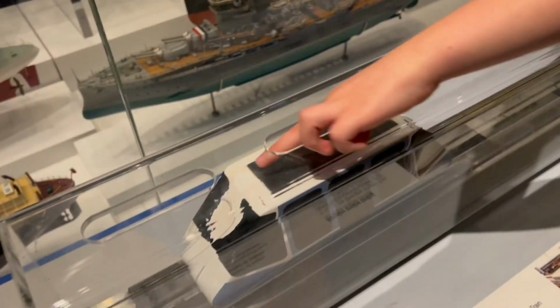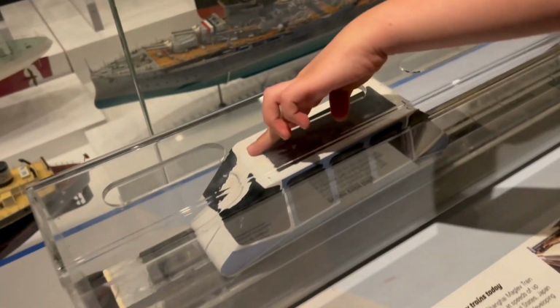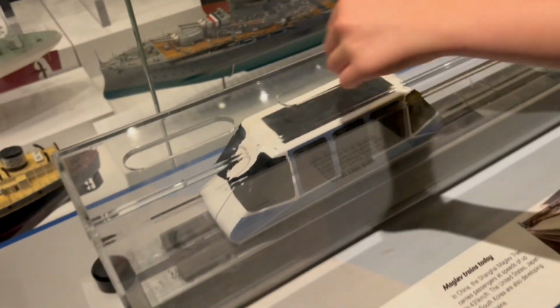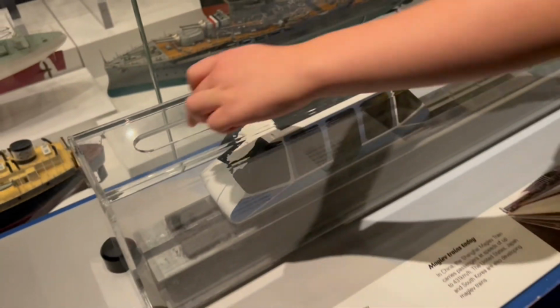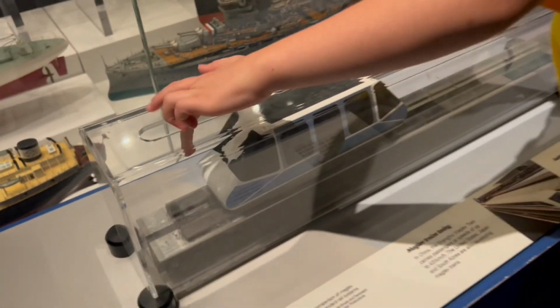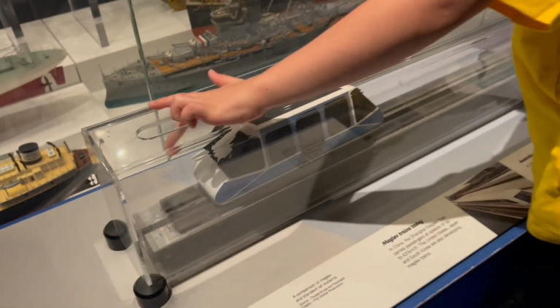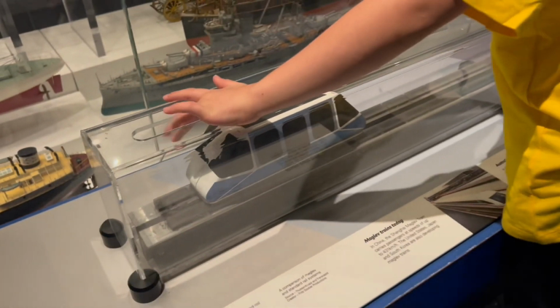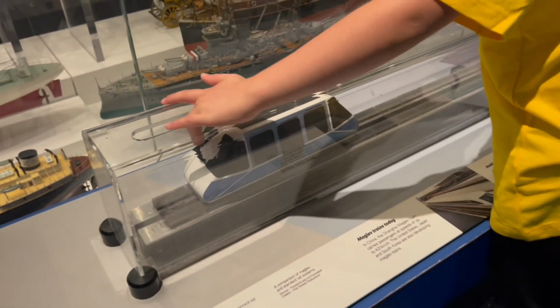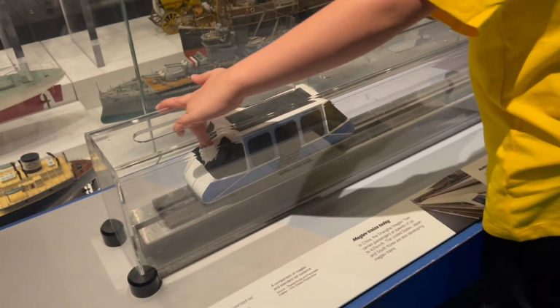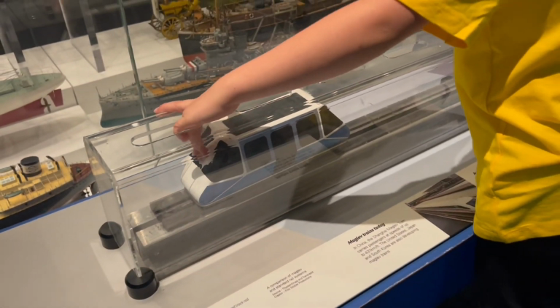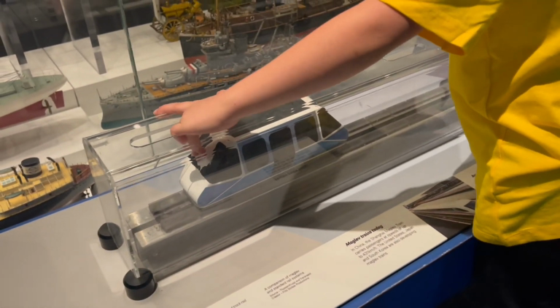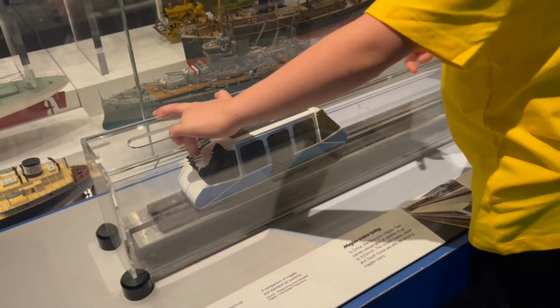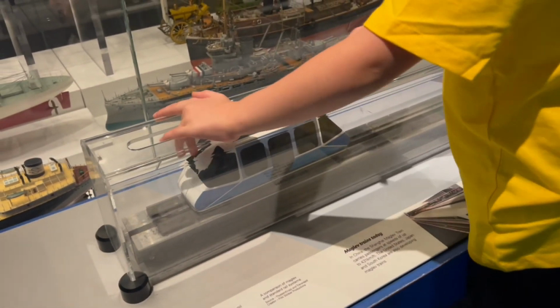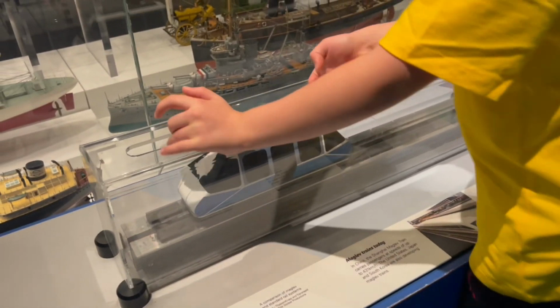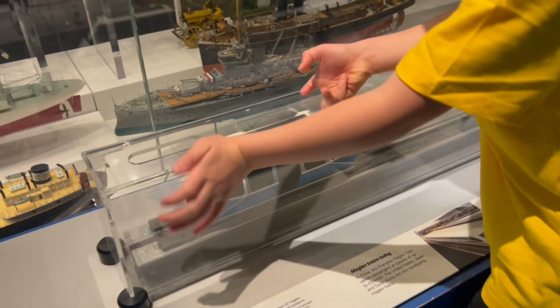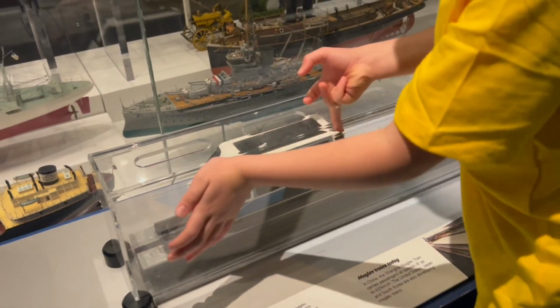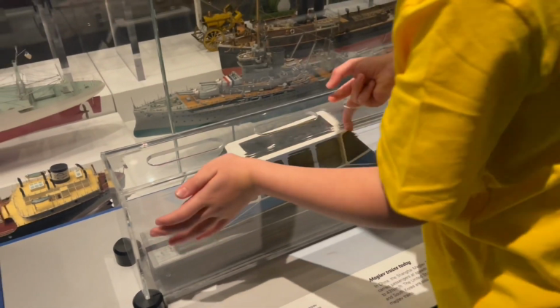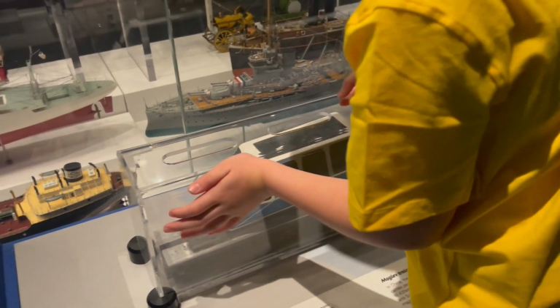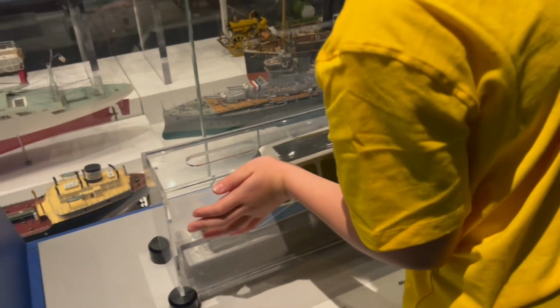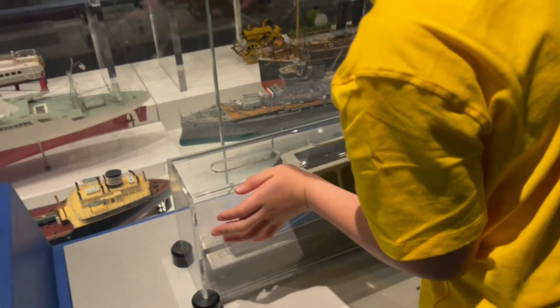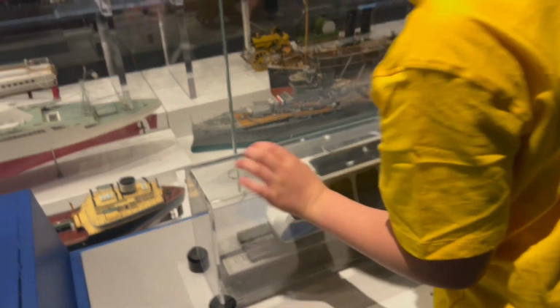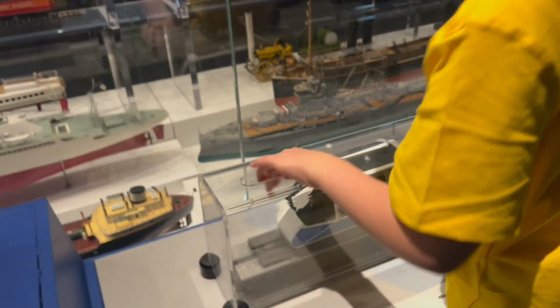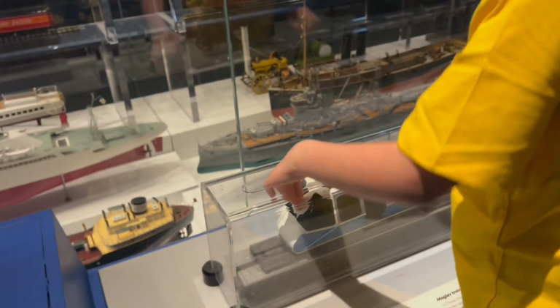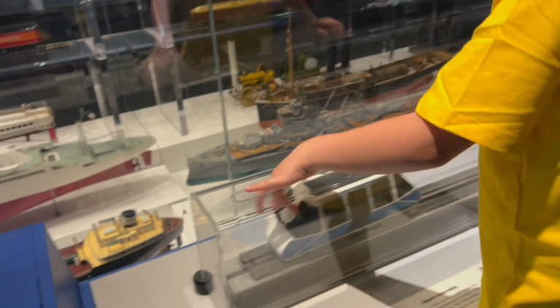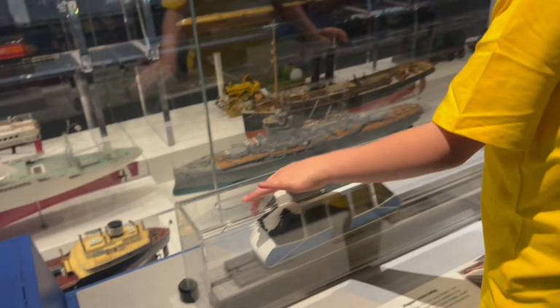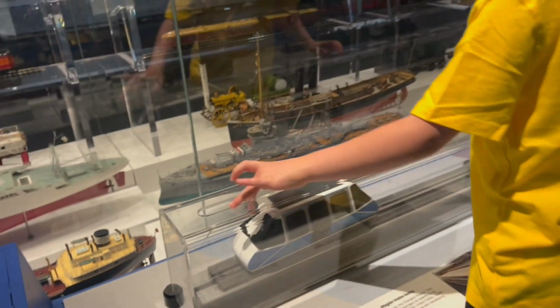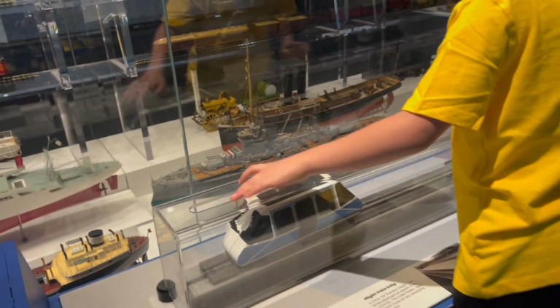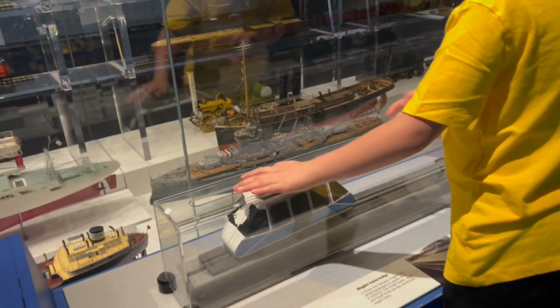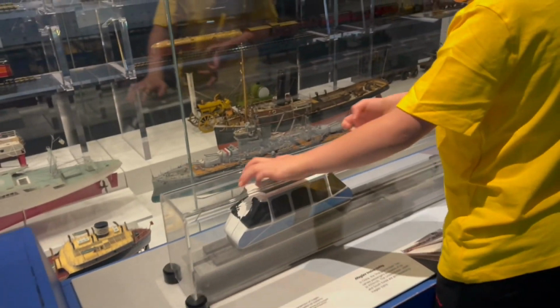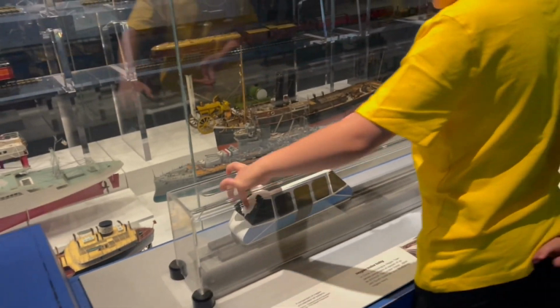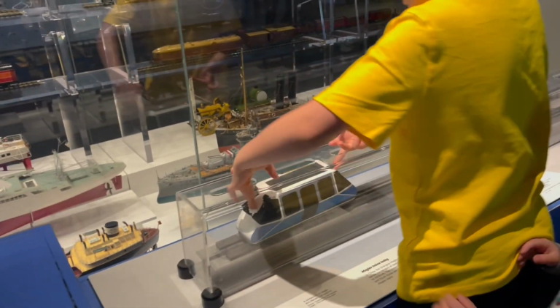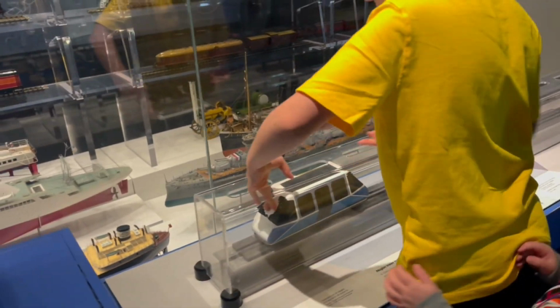Okay, everyone, aboard the train. We're leaving now.